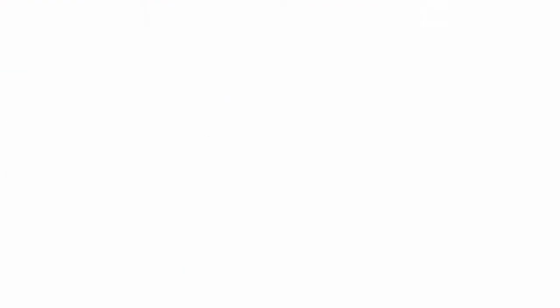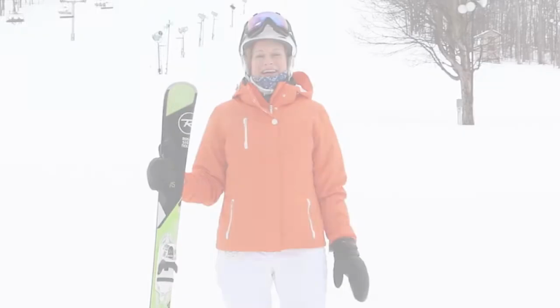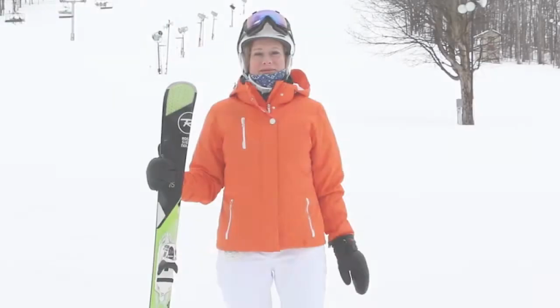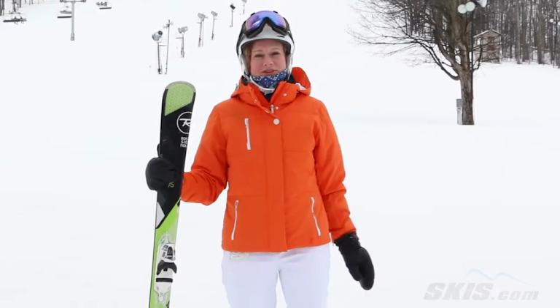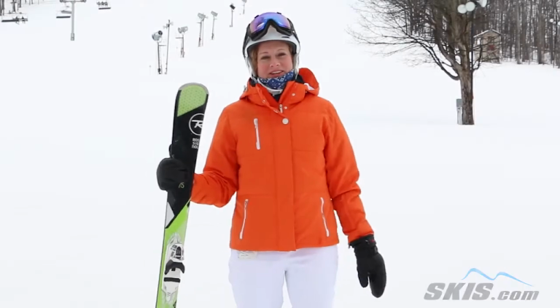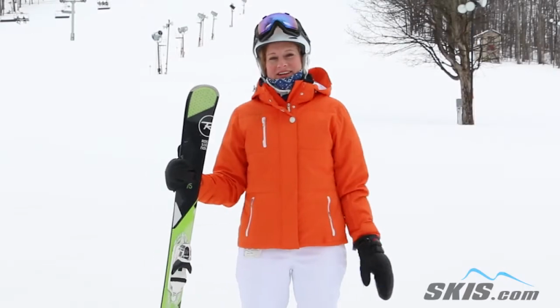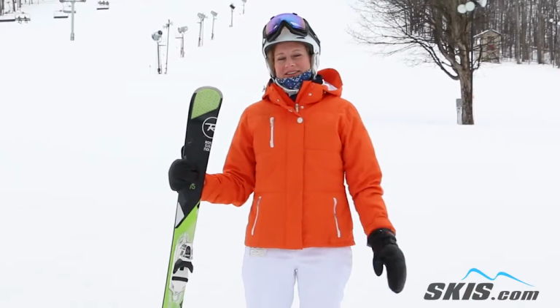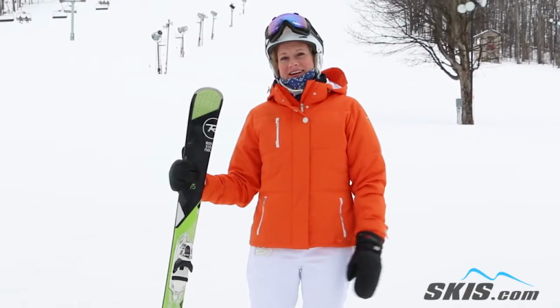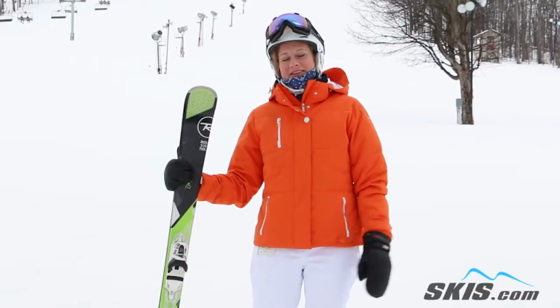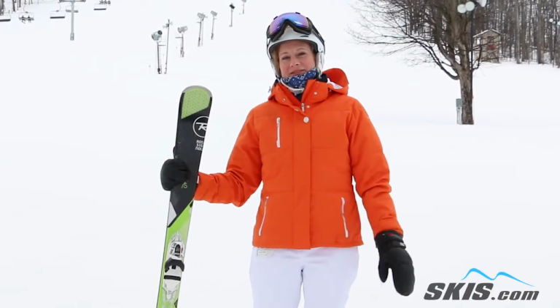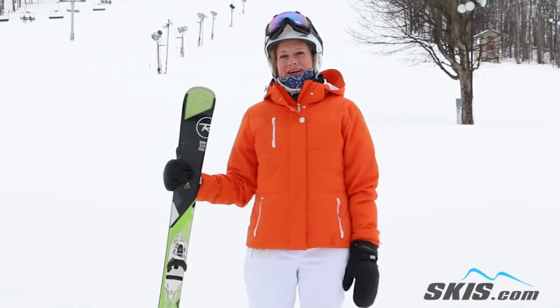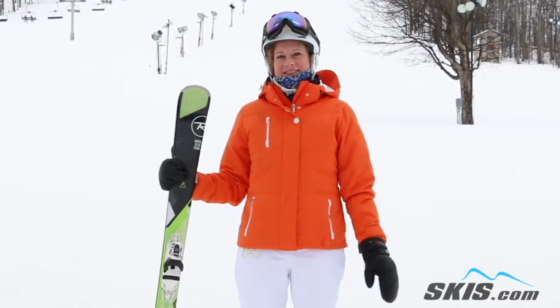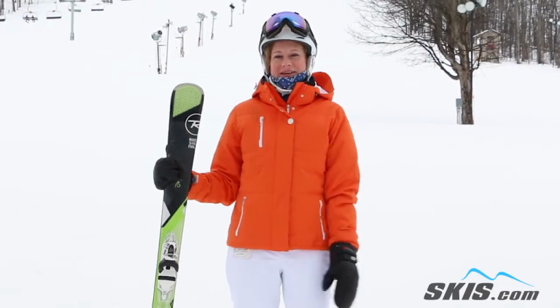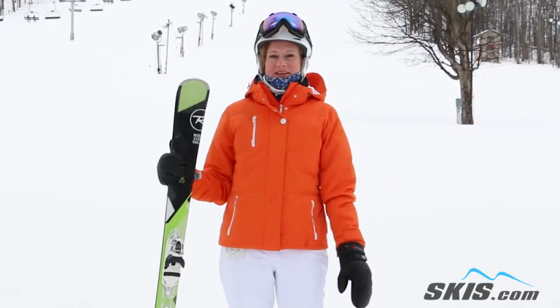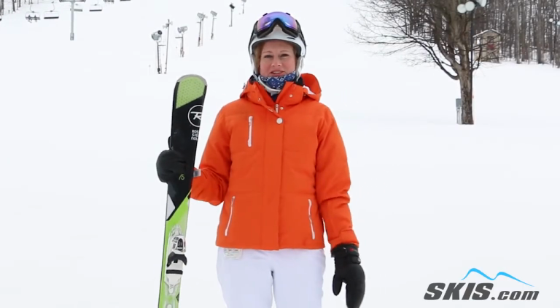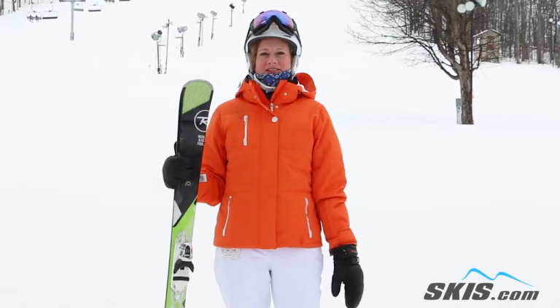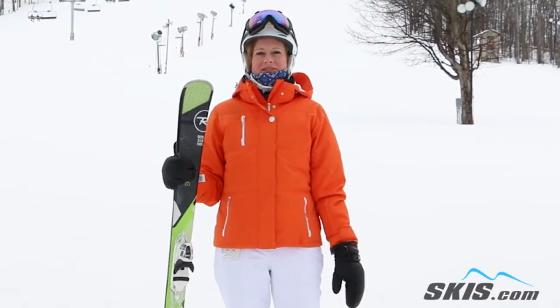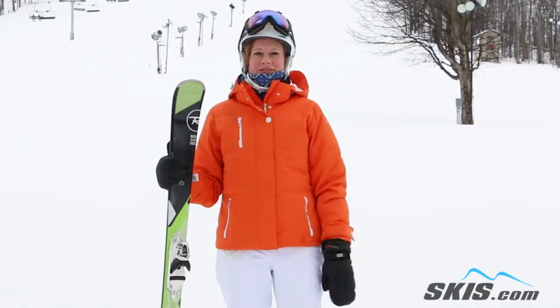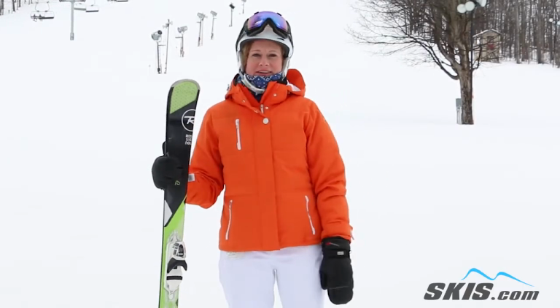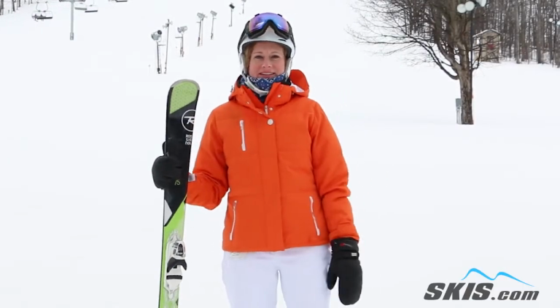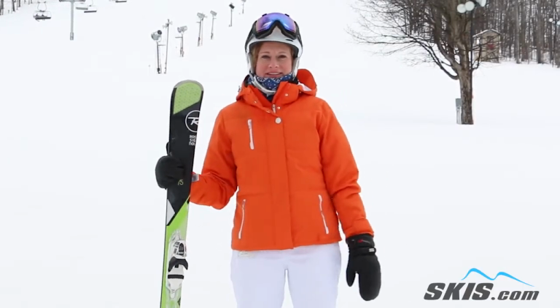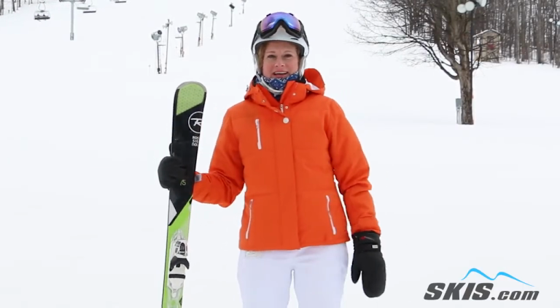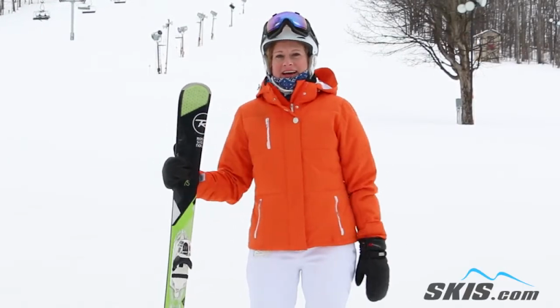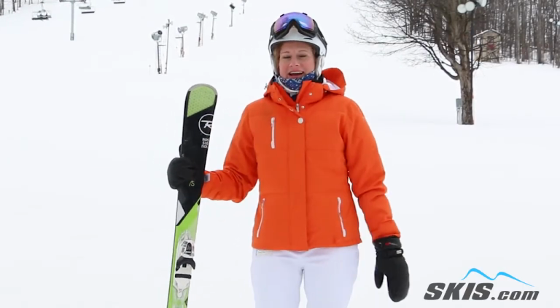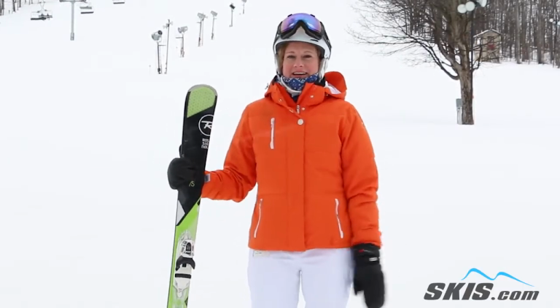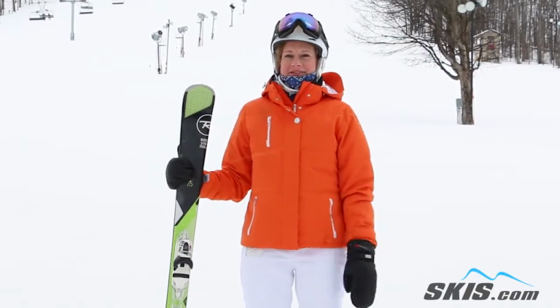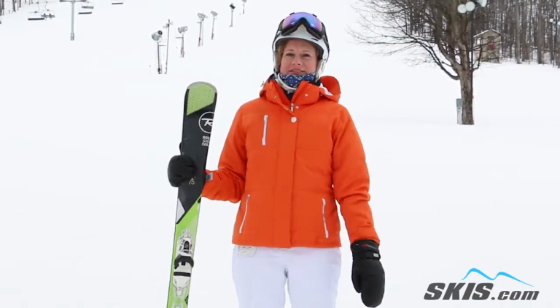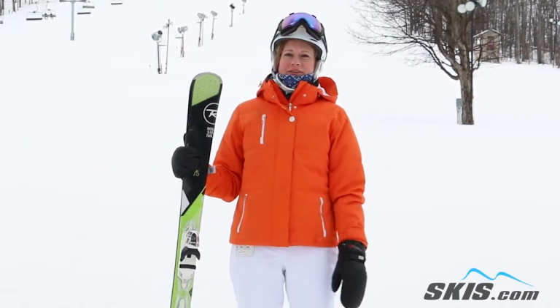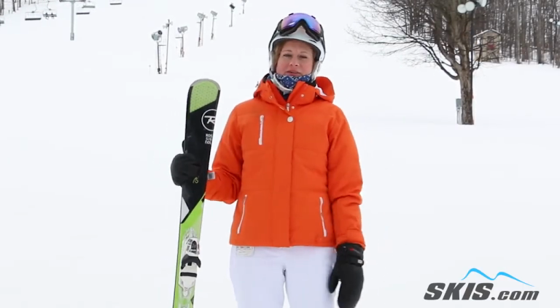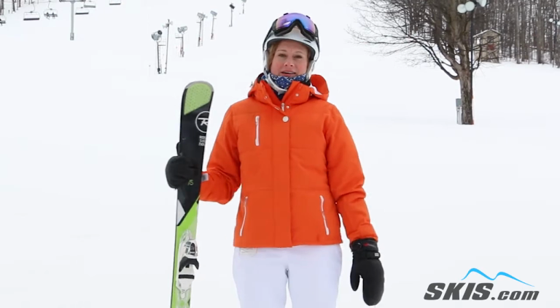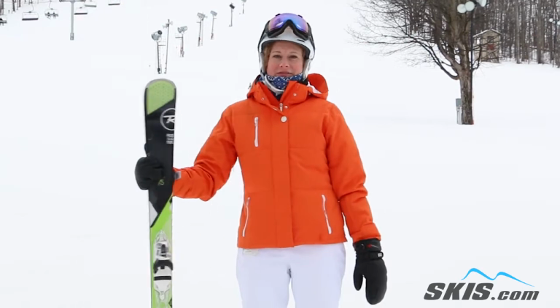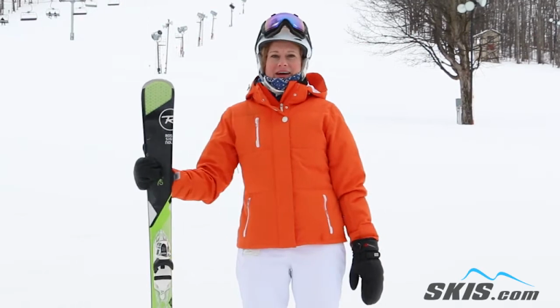Hi, I'm Brigid. I just got off the Rossignol Temptation 75 skis. I give this ski a 4 out of 5.